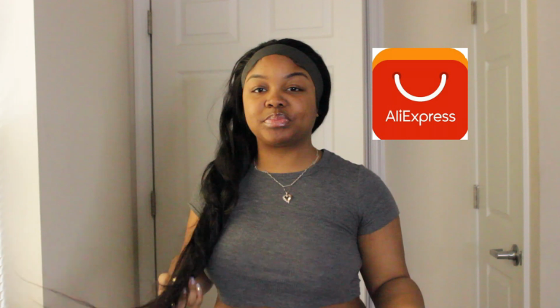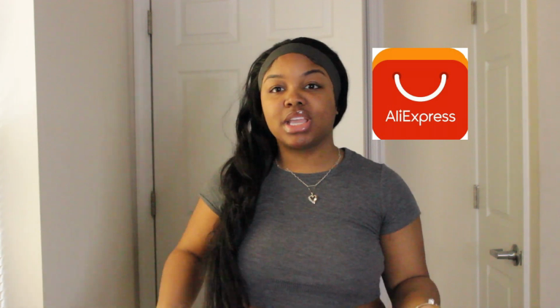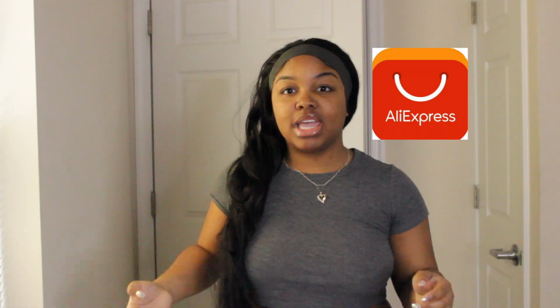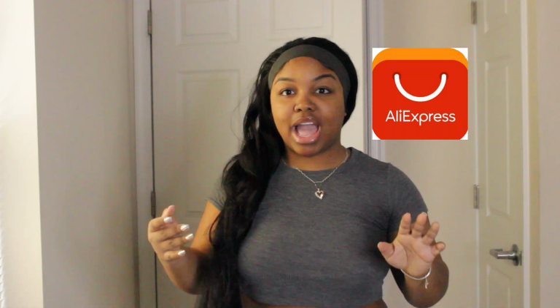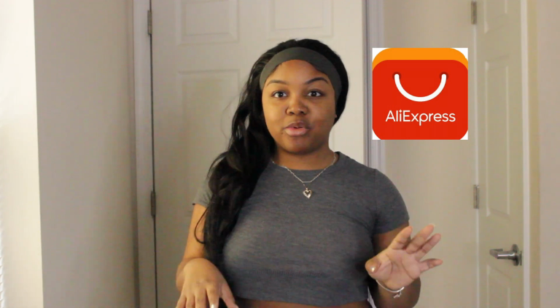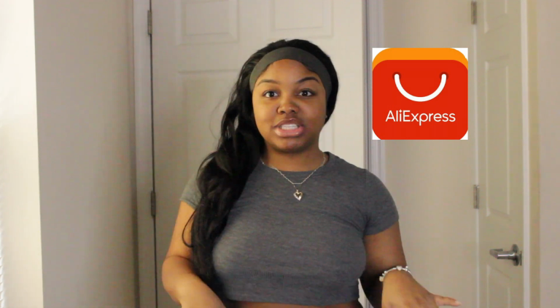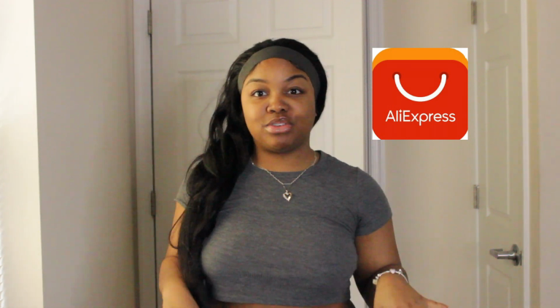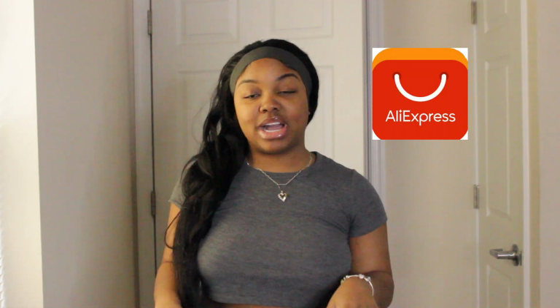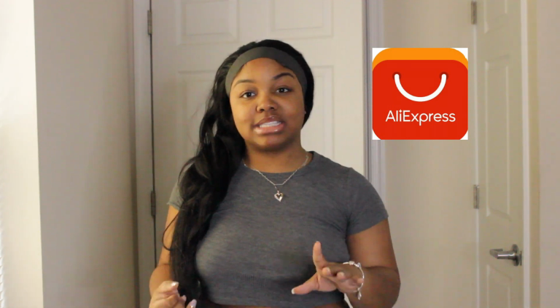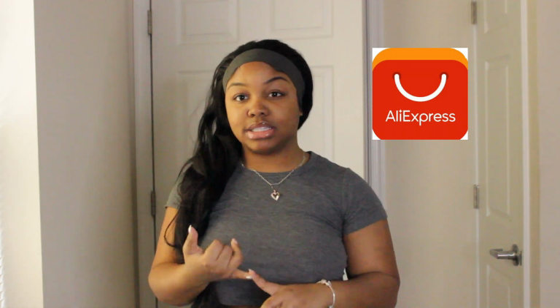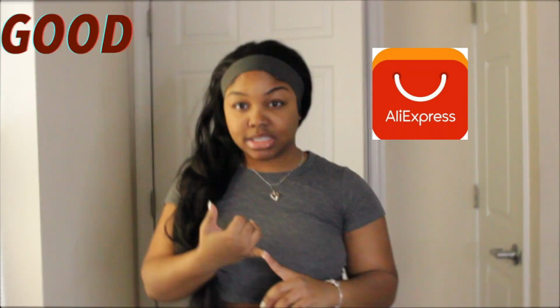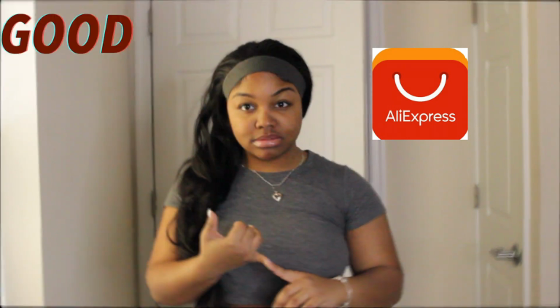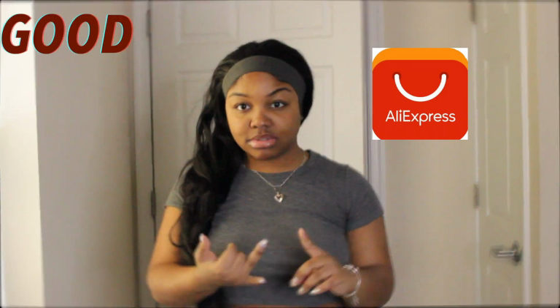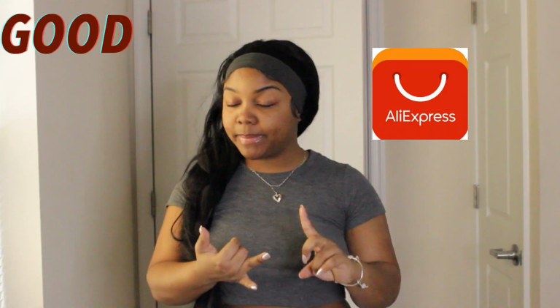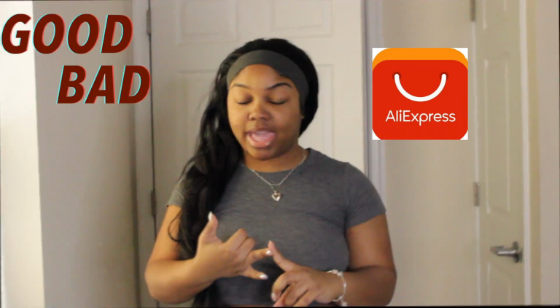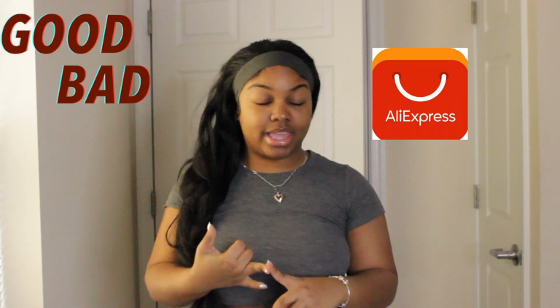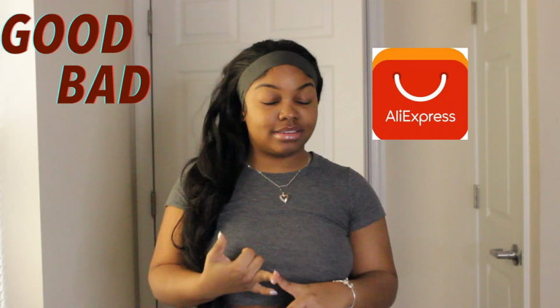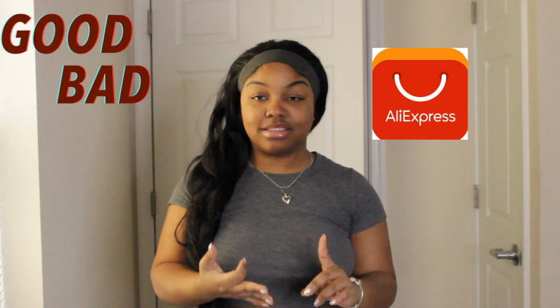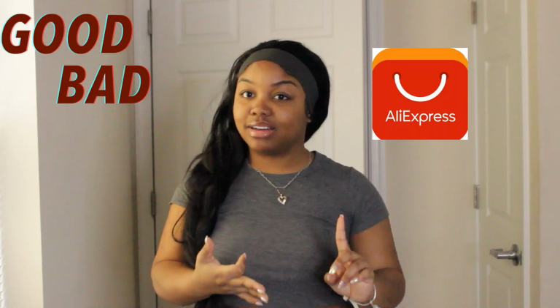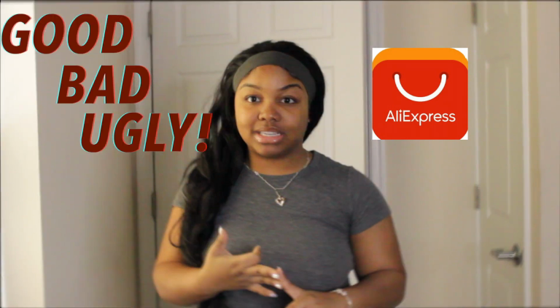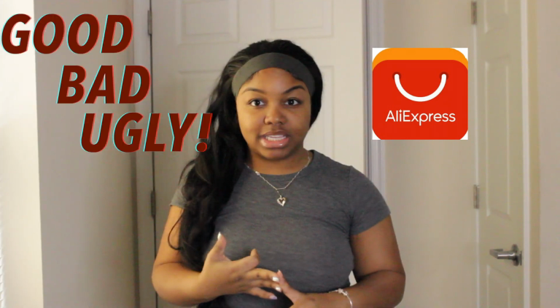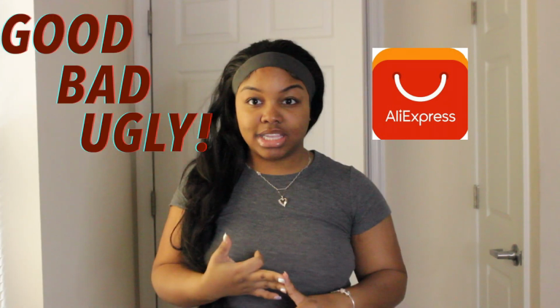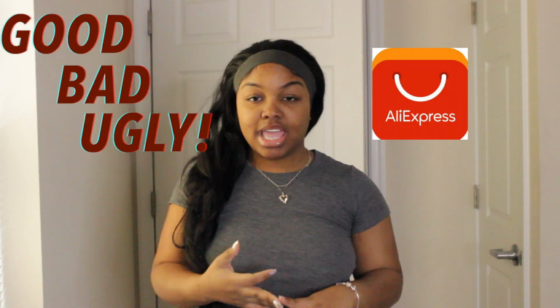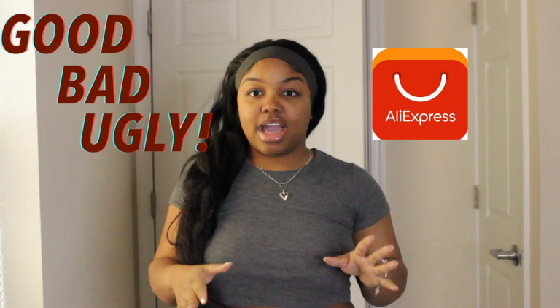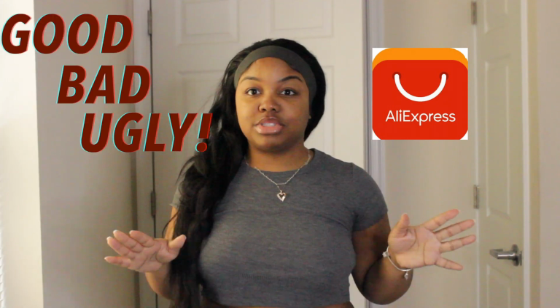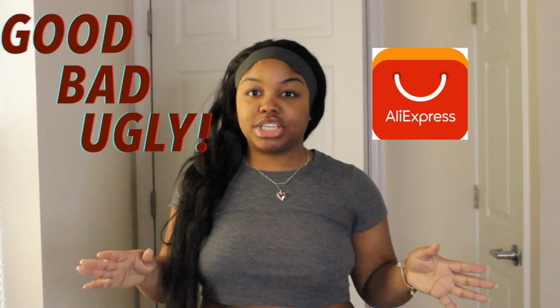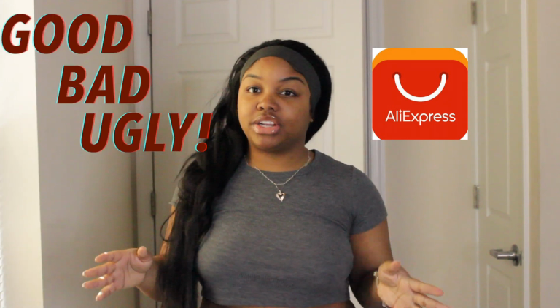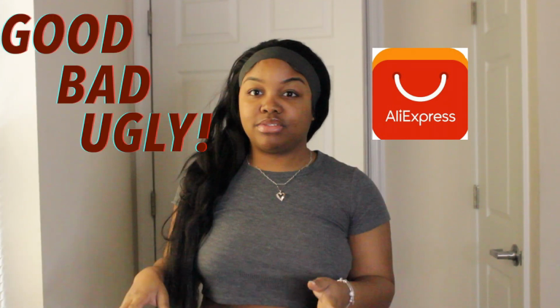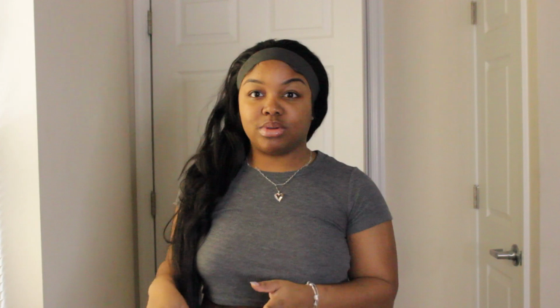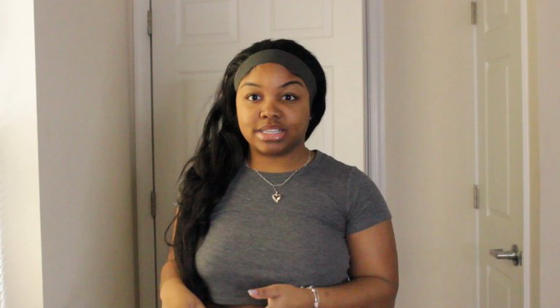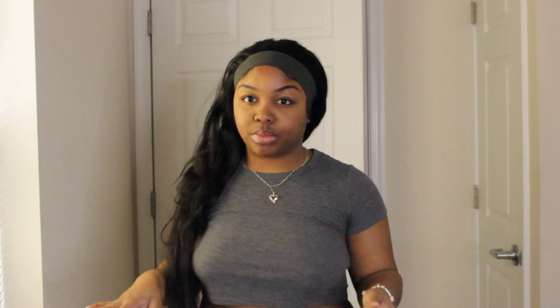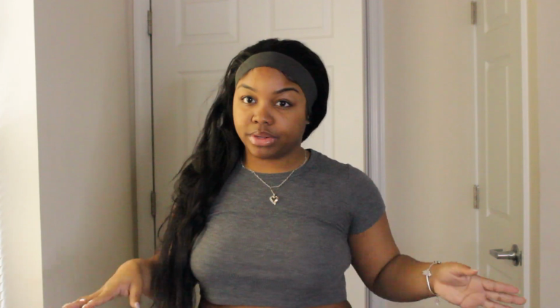I'm going to give you guys the good, the bad, the ugly. I'm just here to give you guys real.